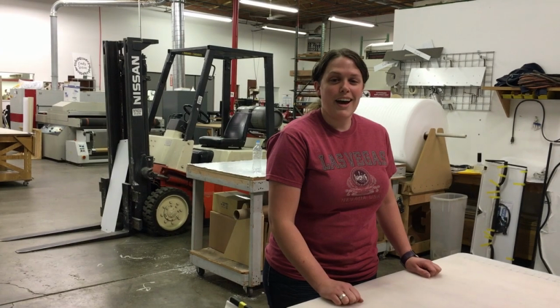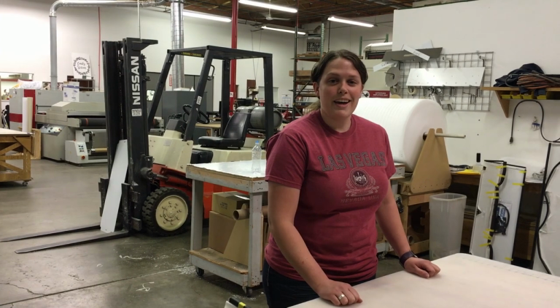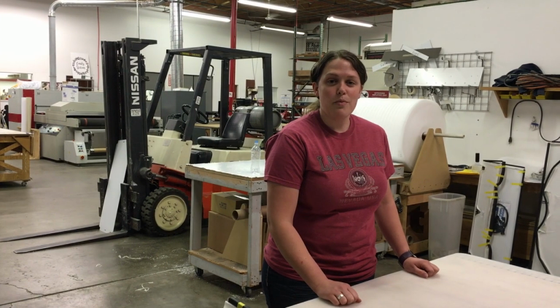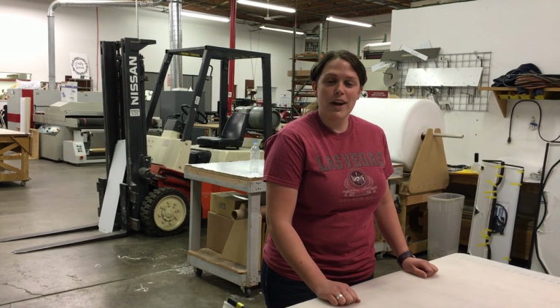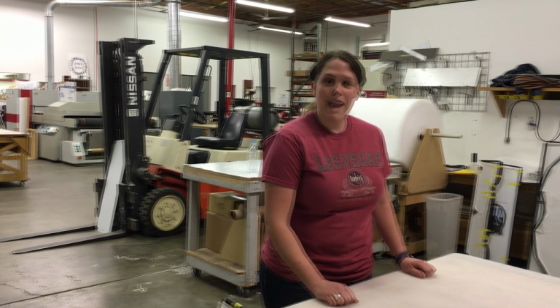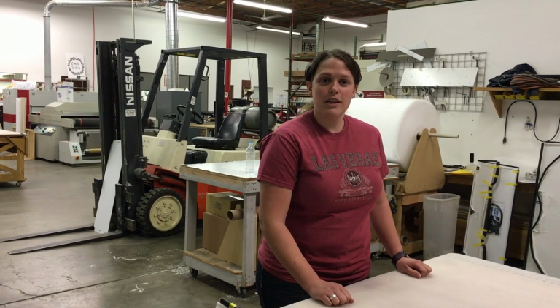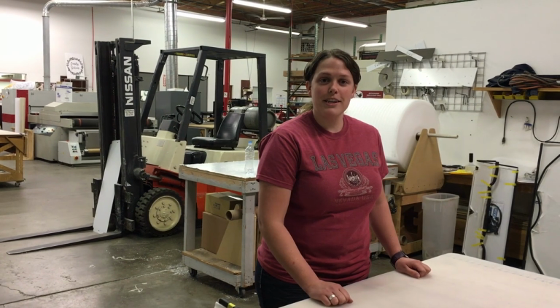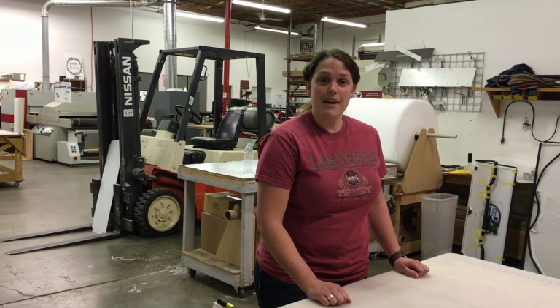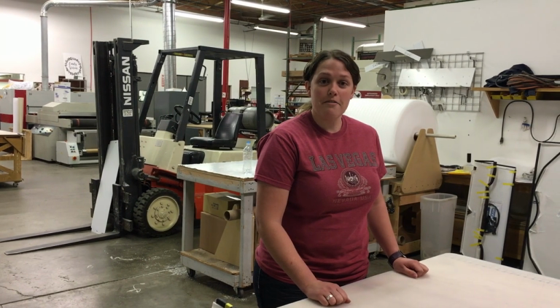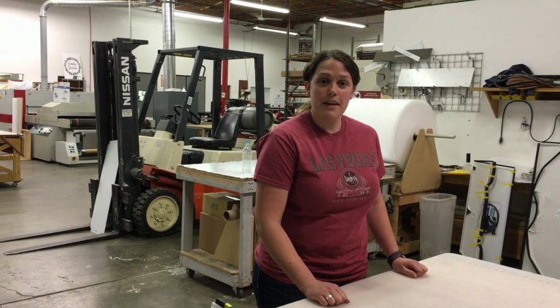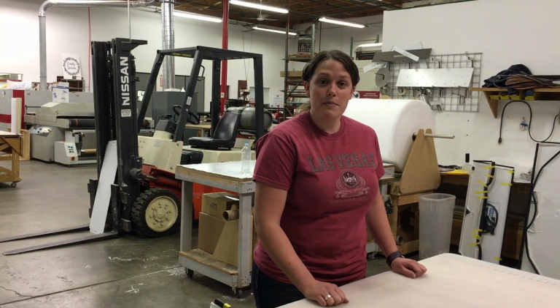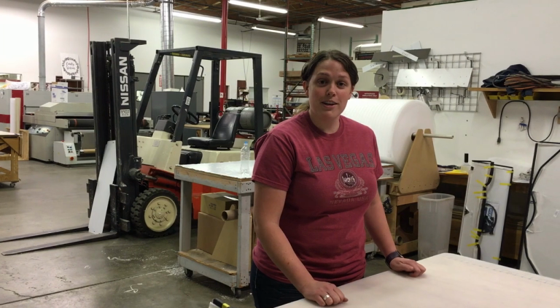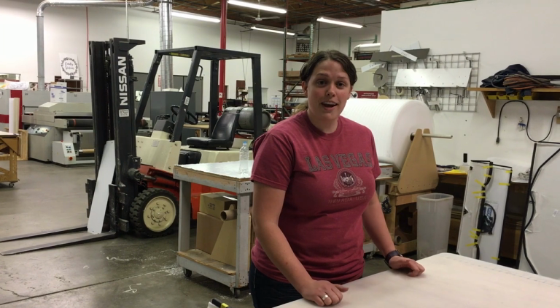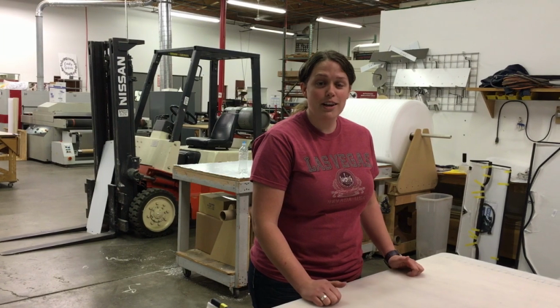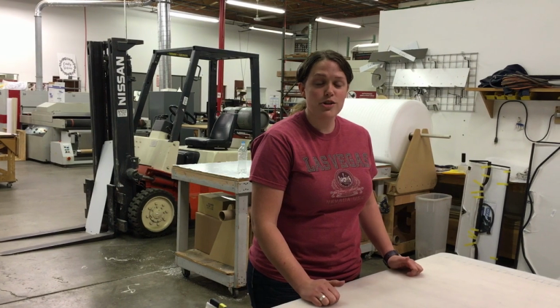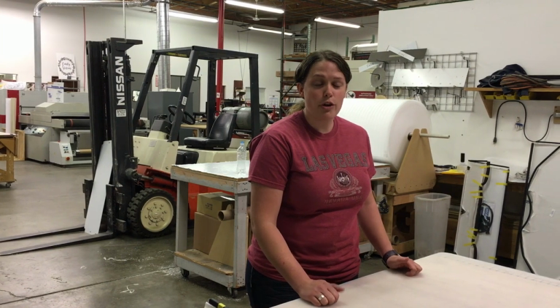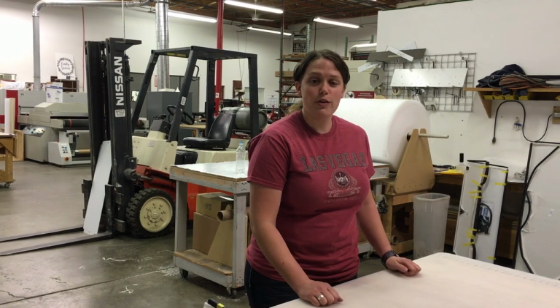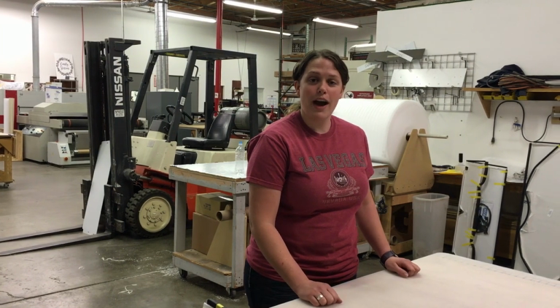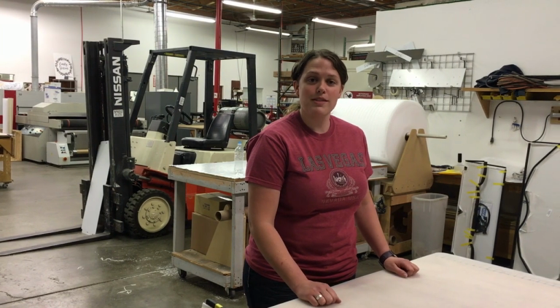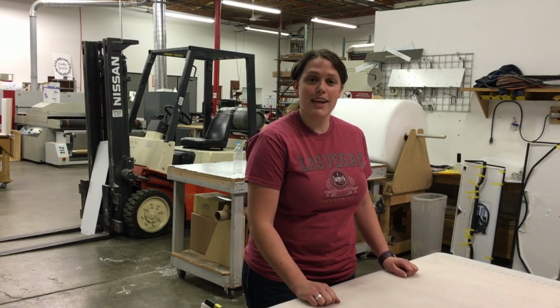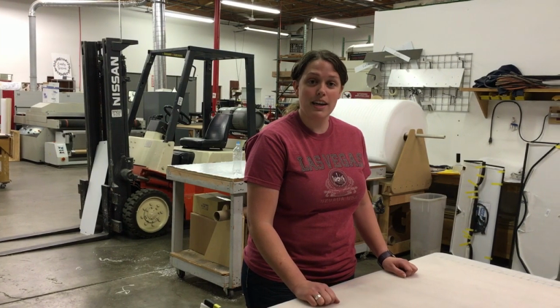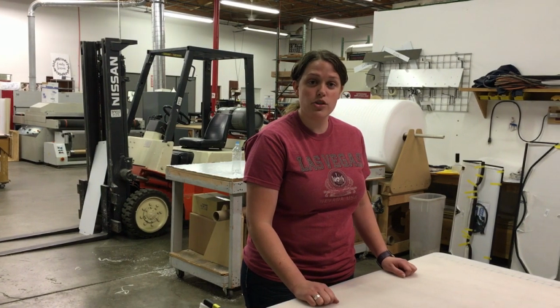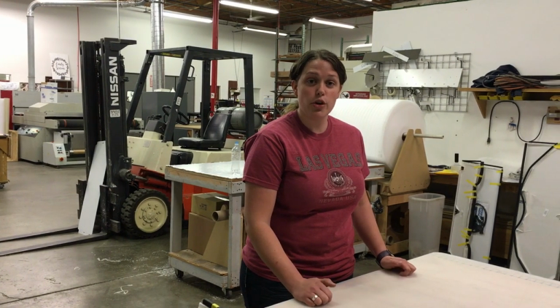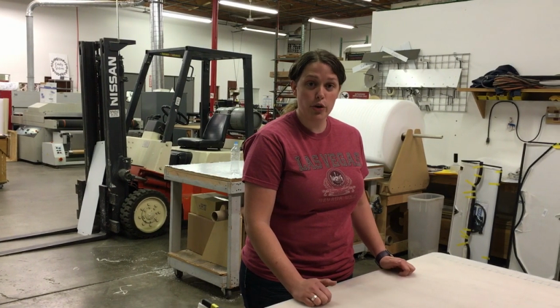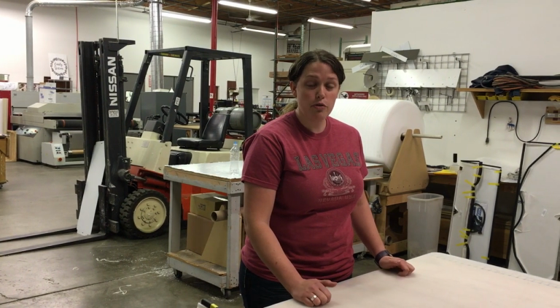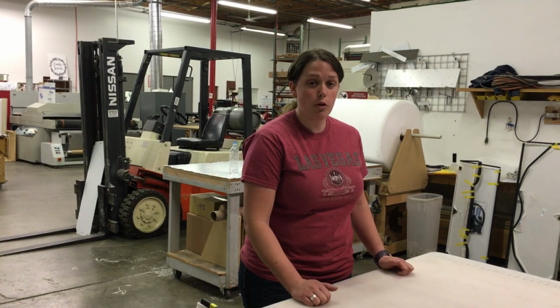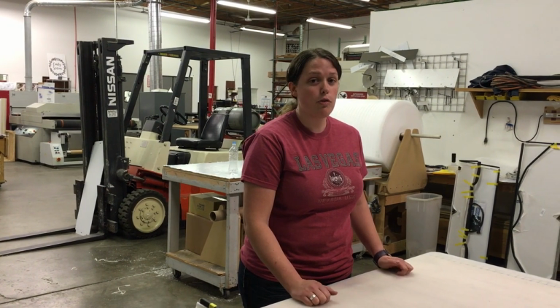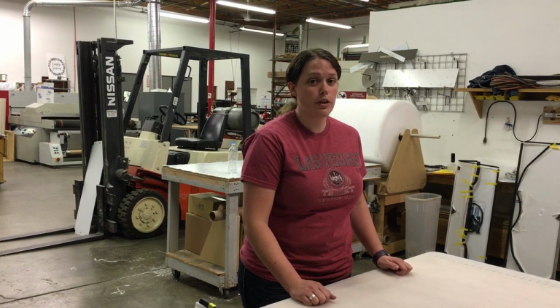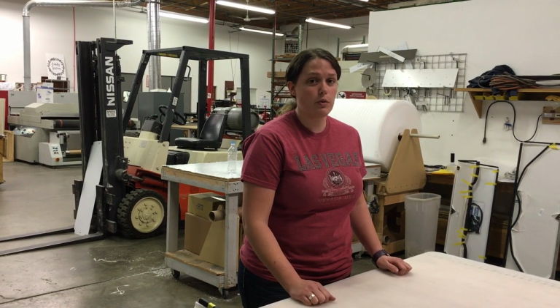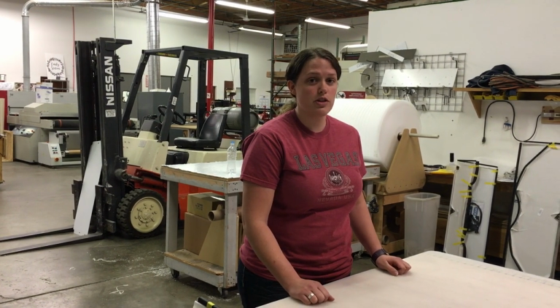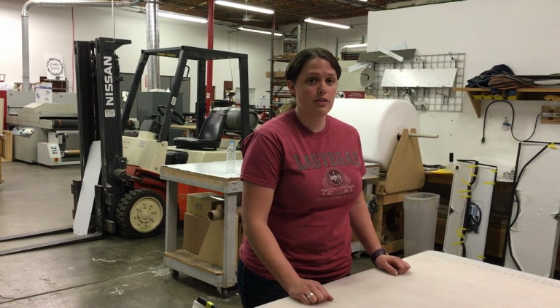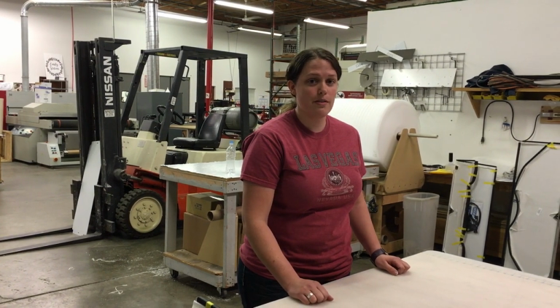Hi, I'm Renee with Clearly Tough, and I'm here today to show you how to hinge your new full folding windshield.